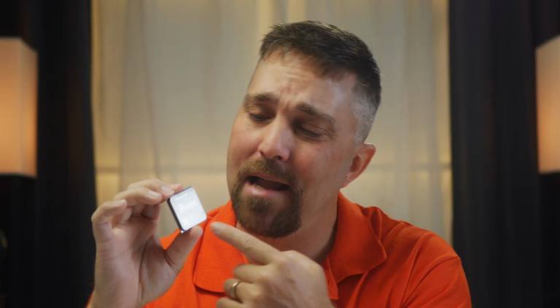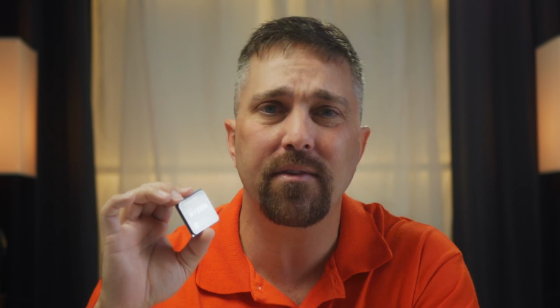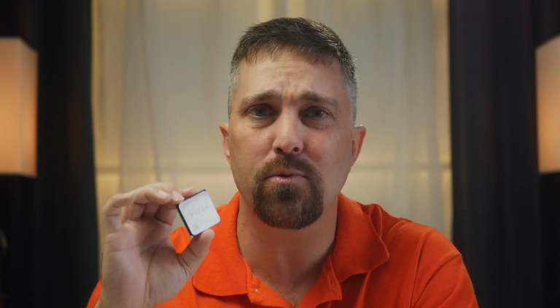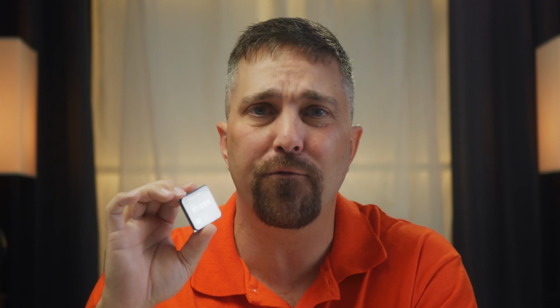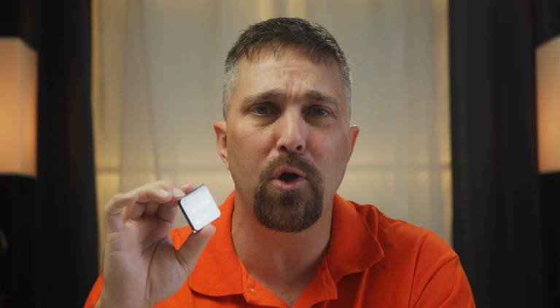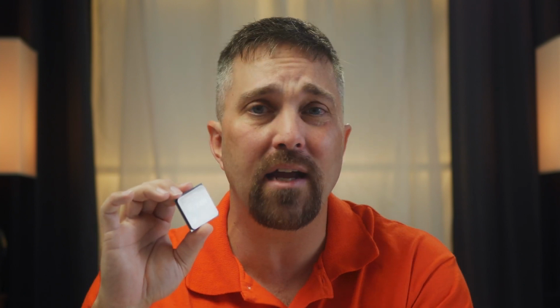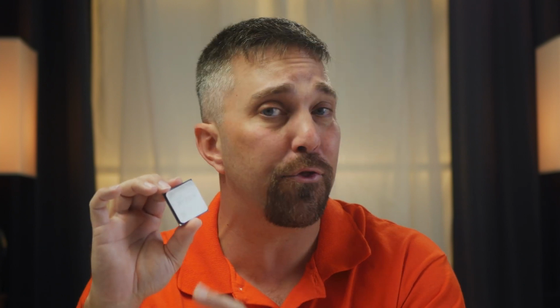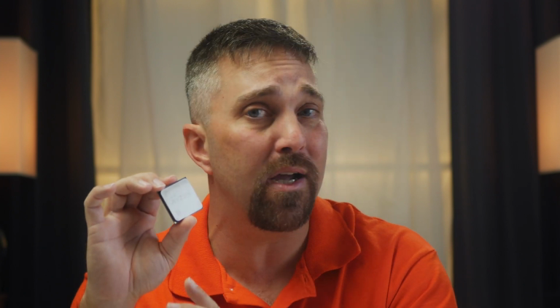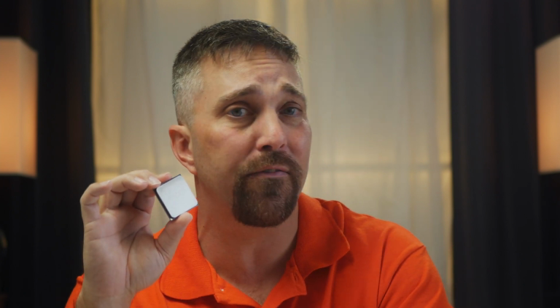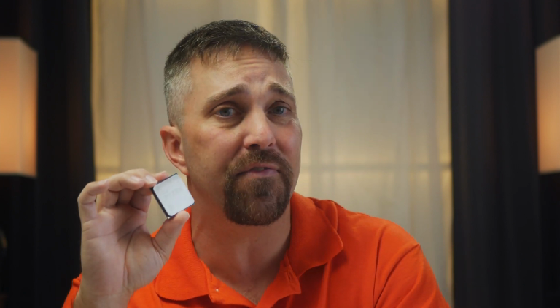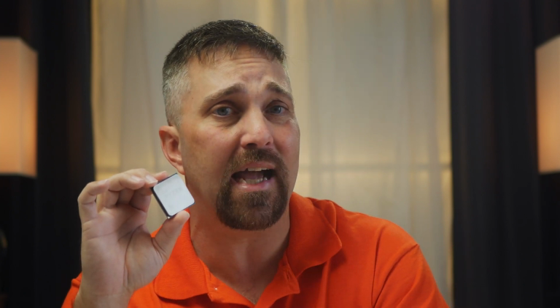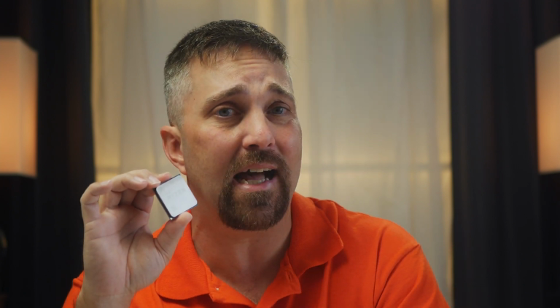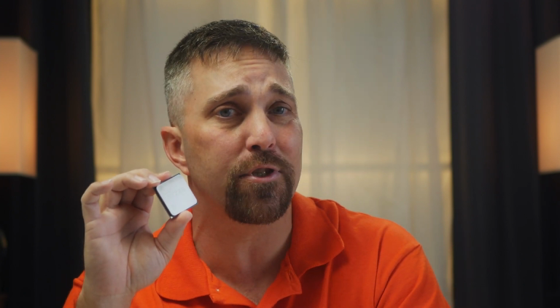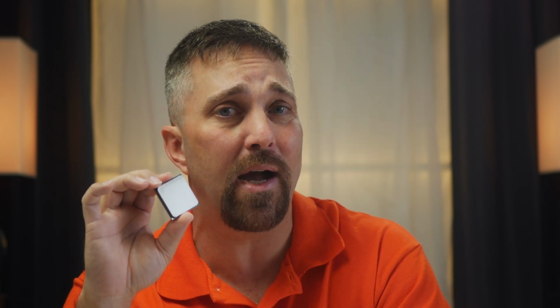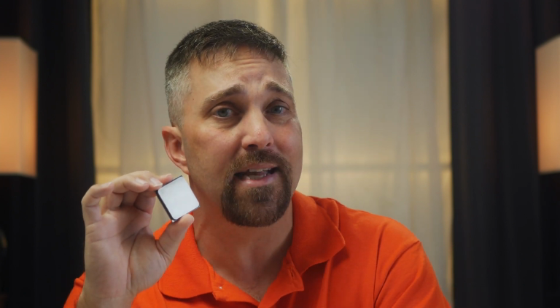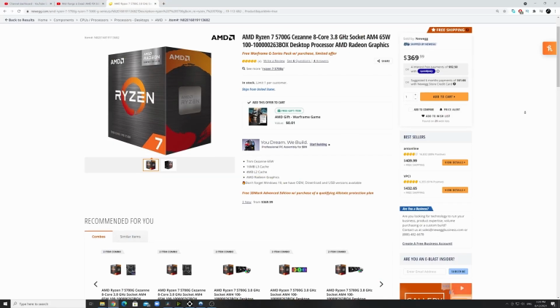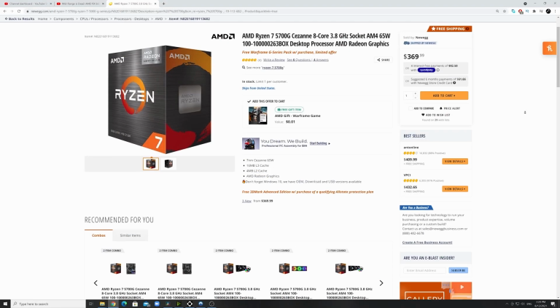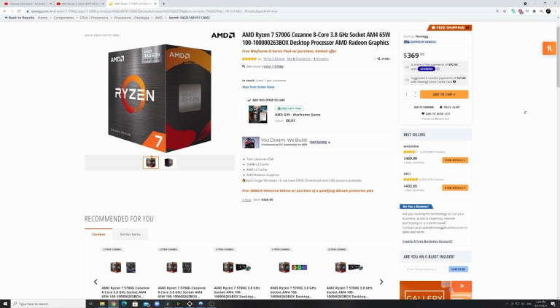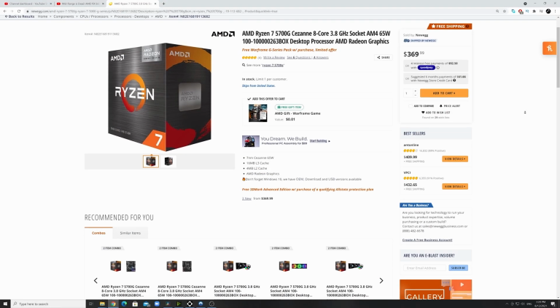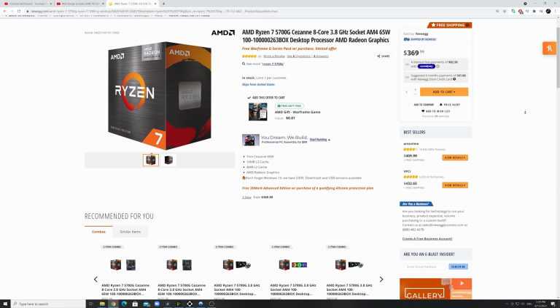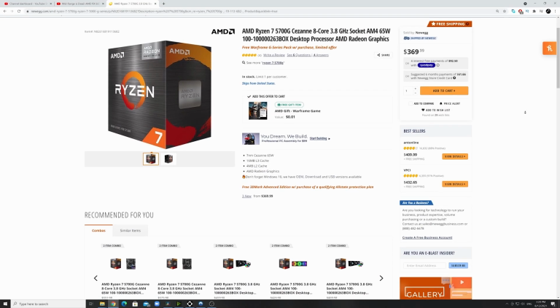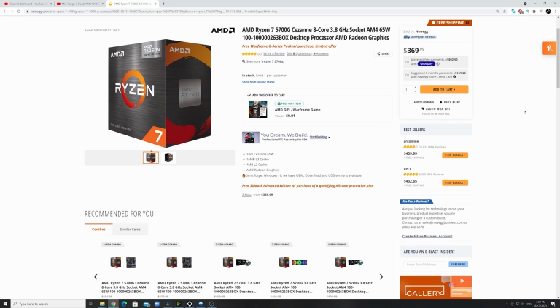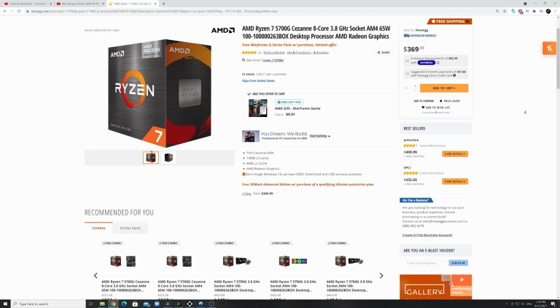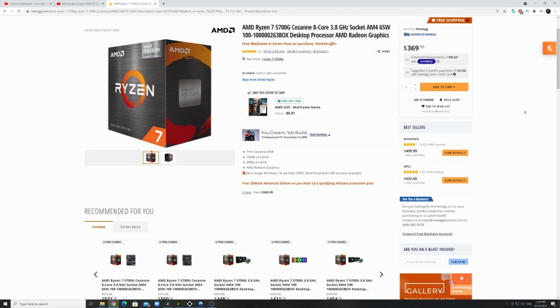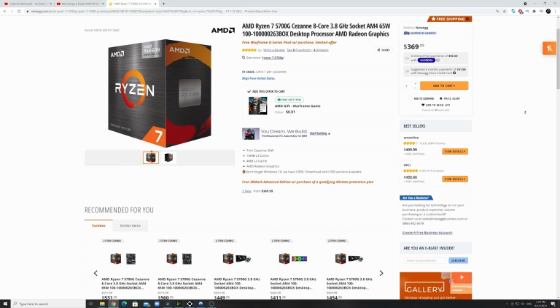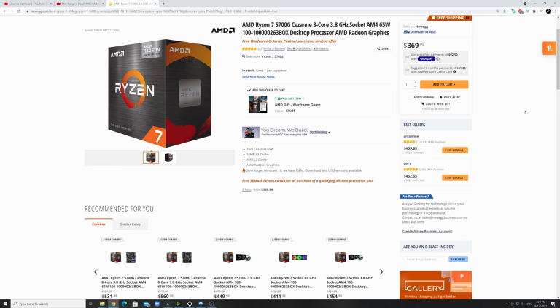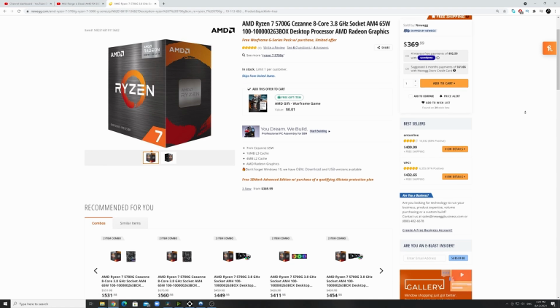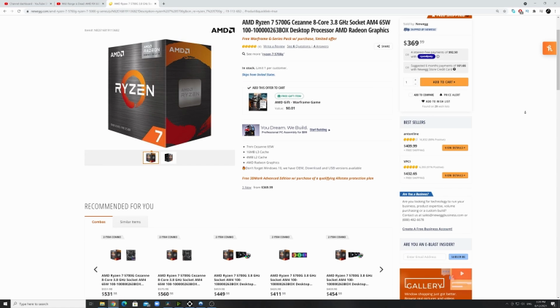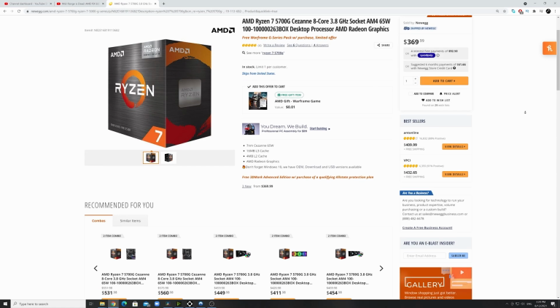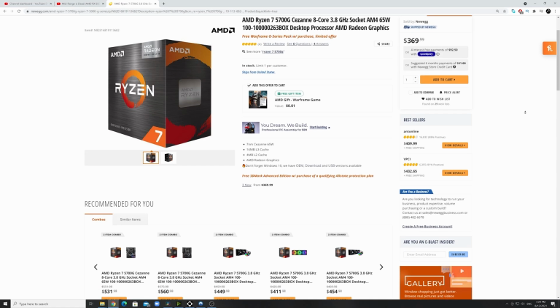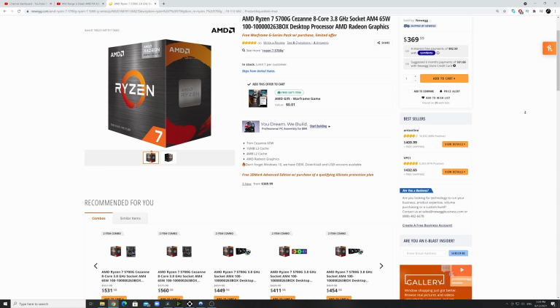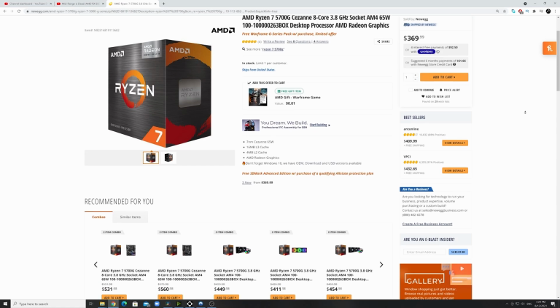I bought this one from Newegg for $359 US, and at least at the time of filming — 5 days later — they're still available.